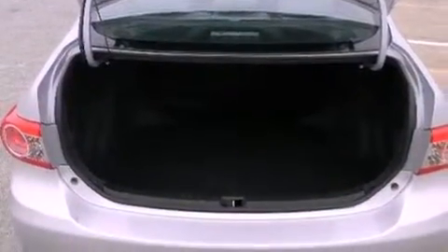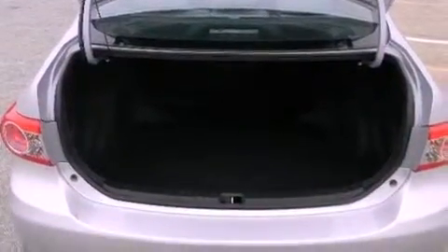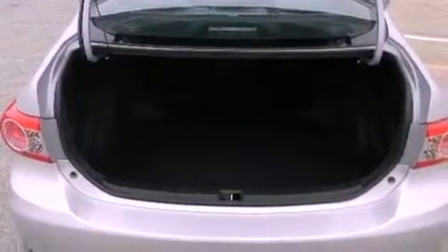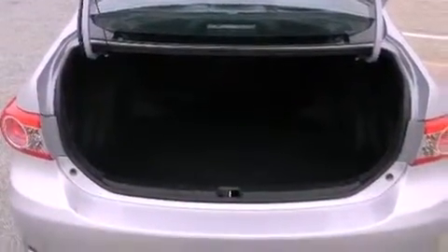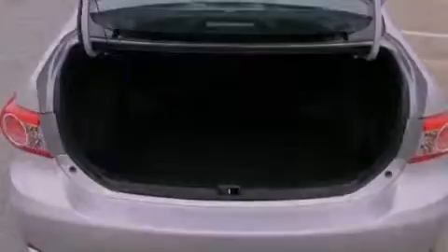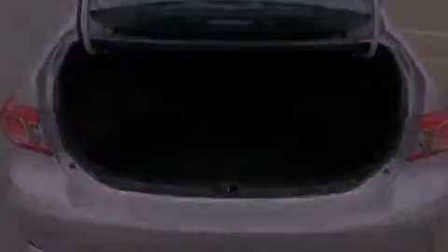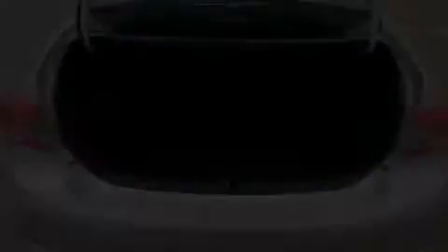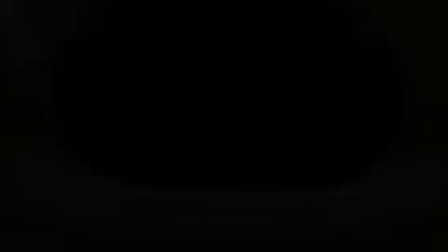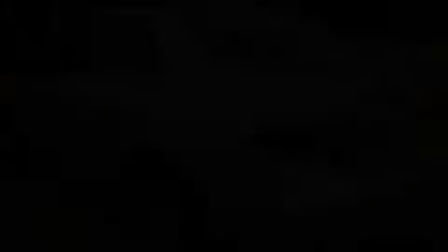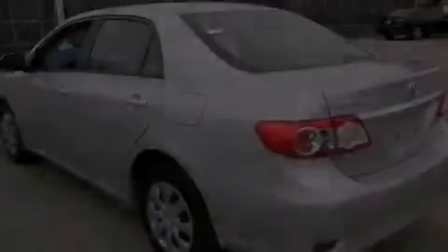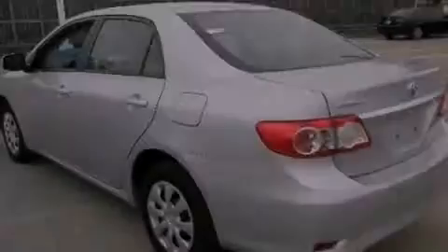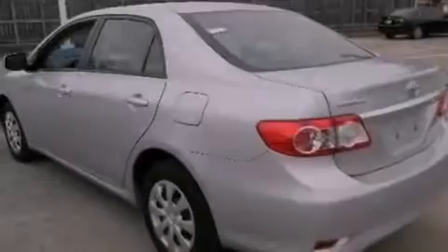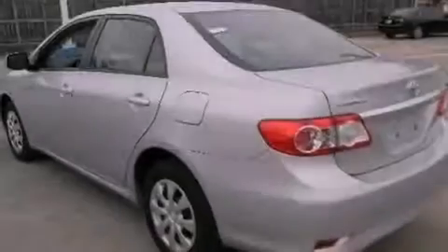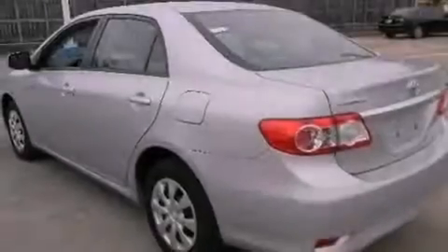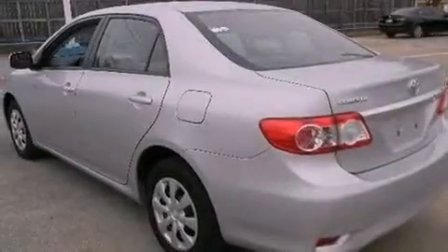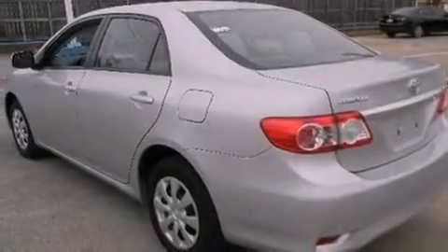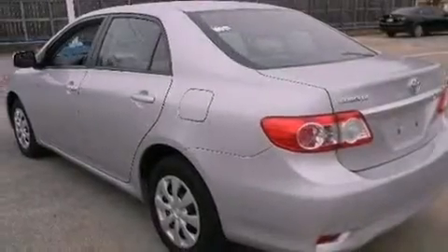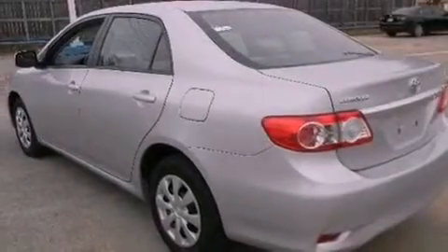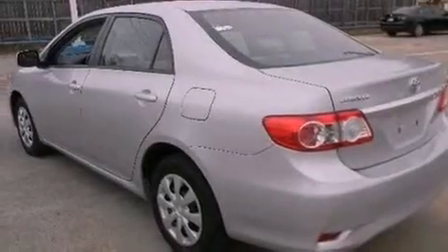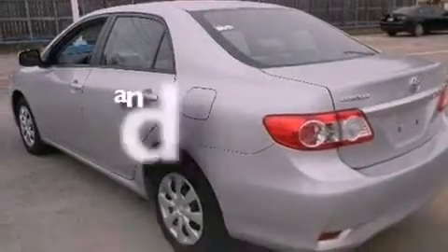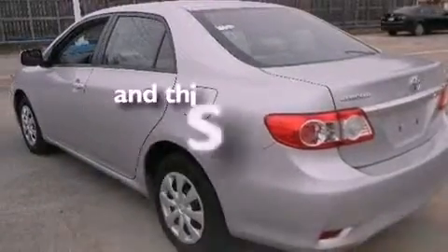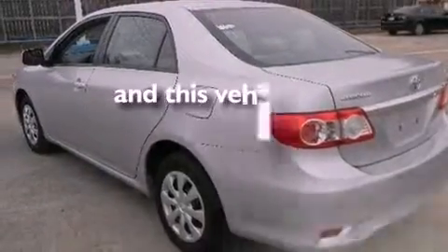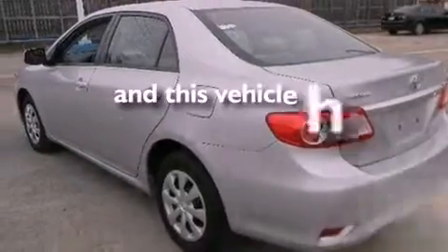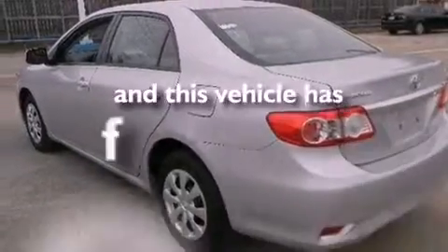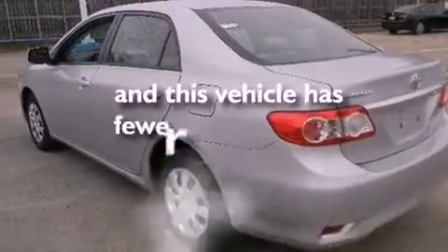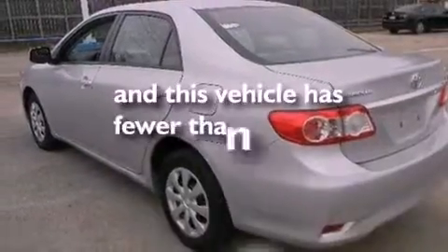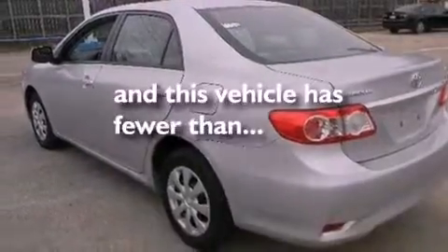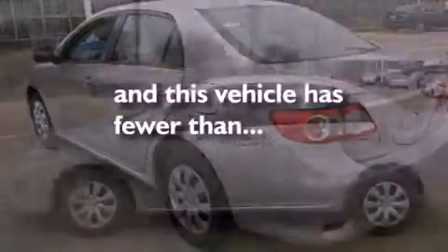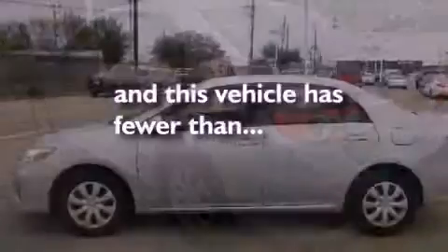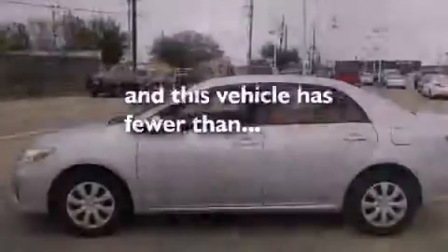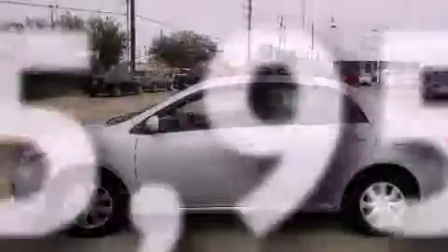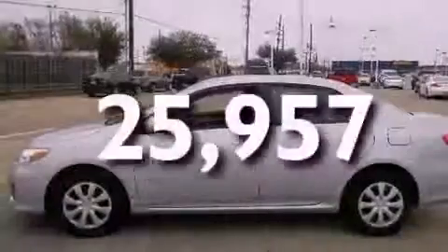An anti-lock braking system, air conditioning, and this vehicle has less than 26,000 miles.